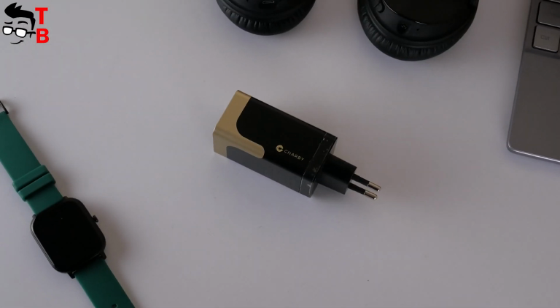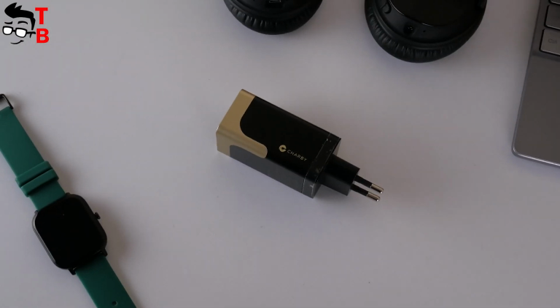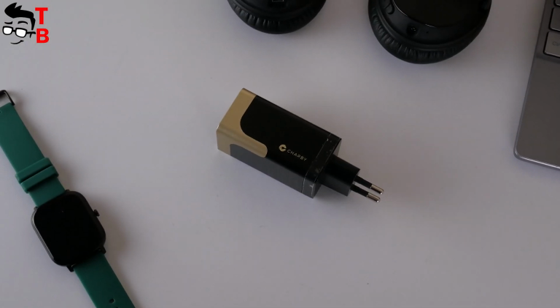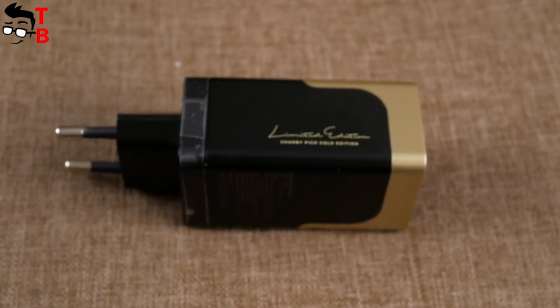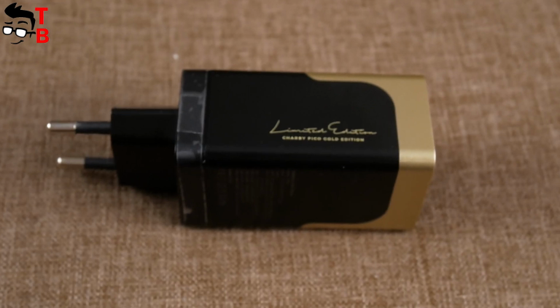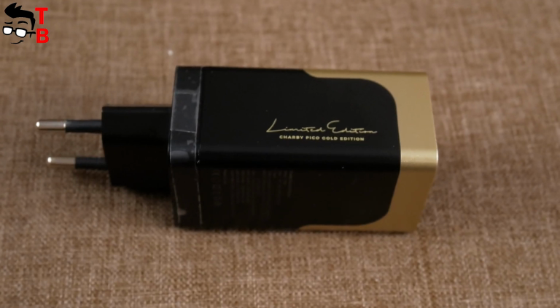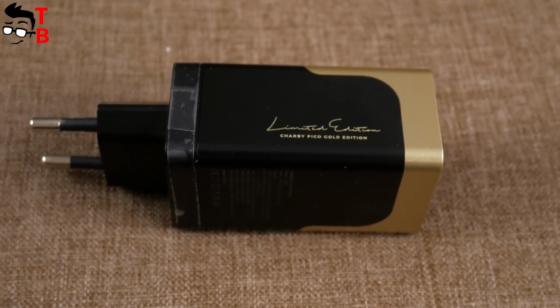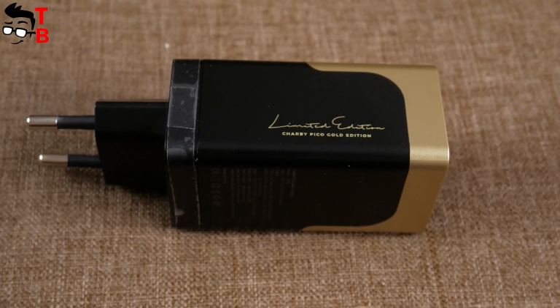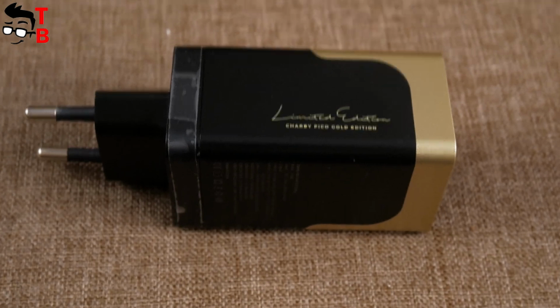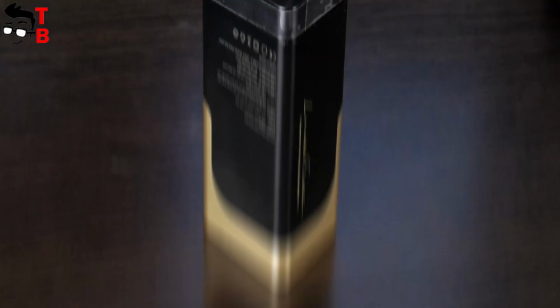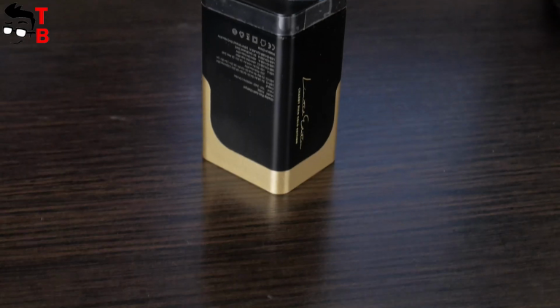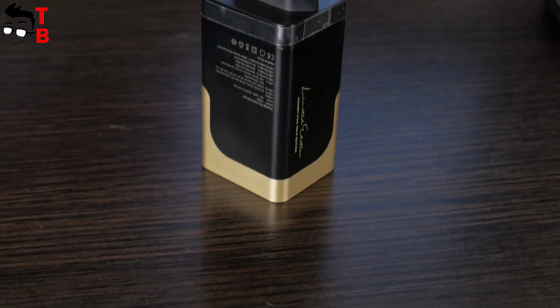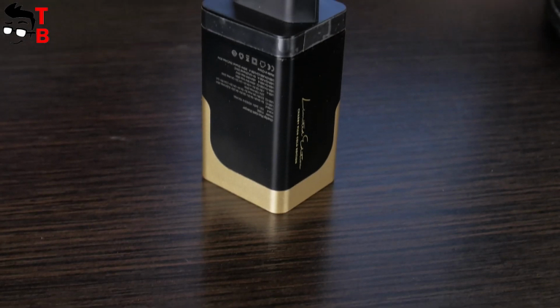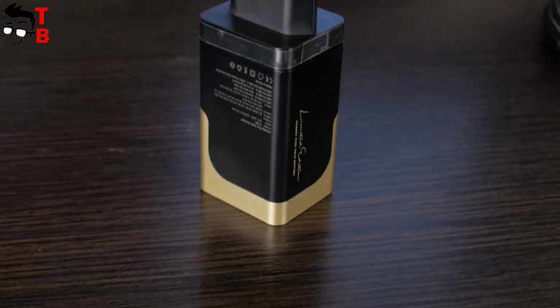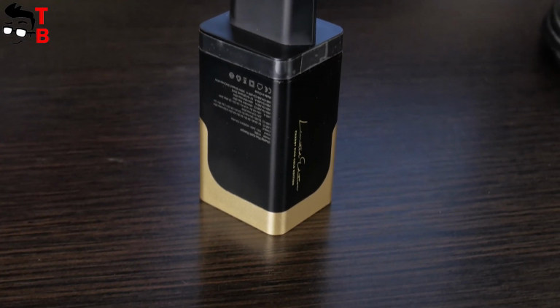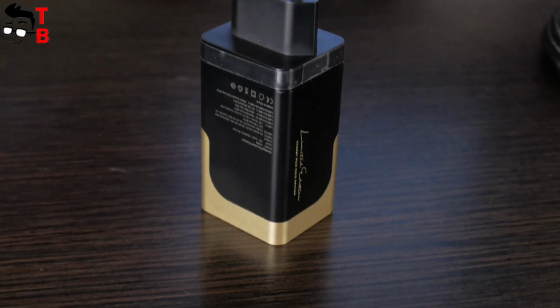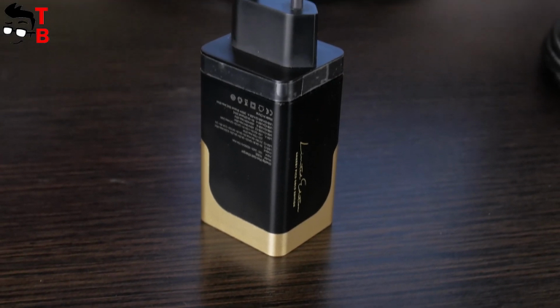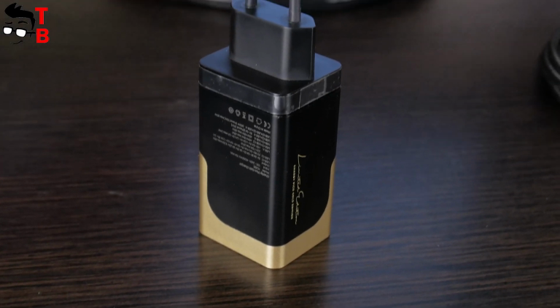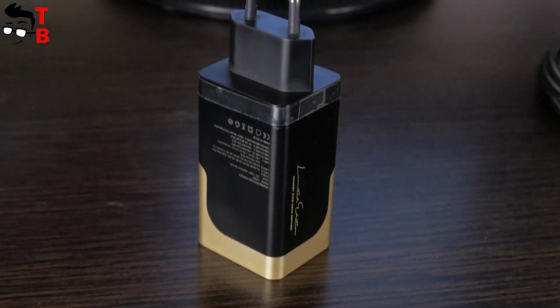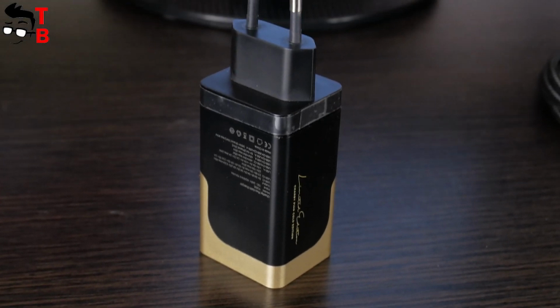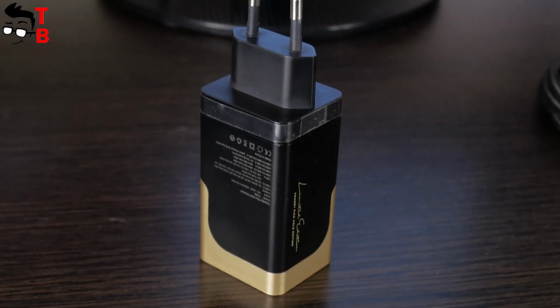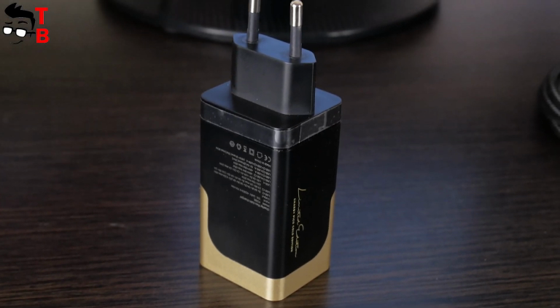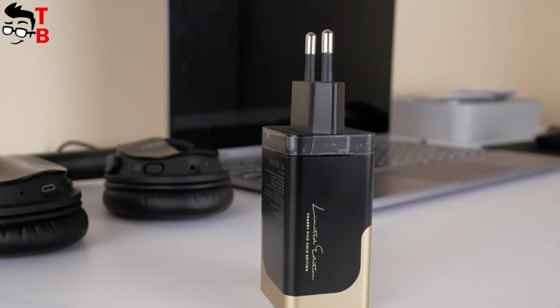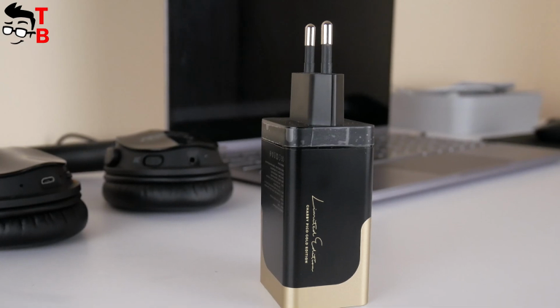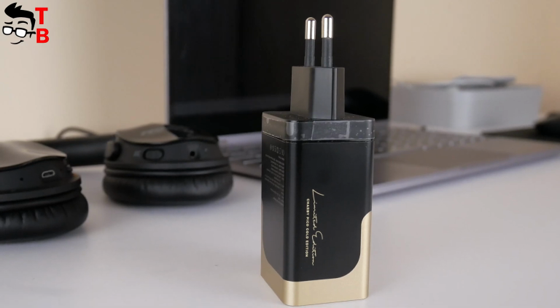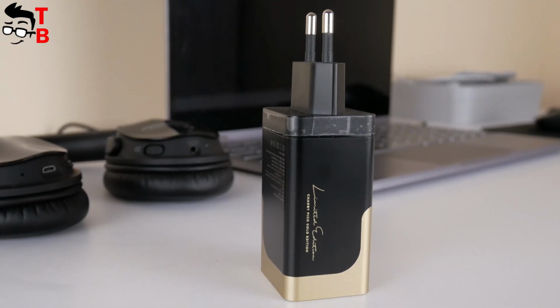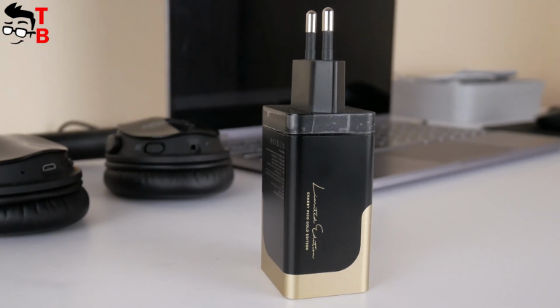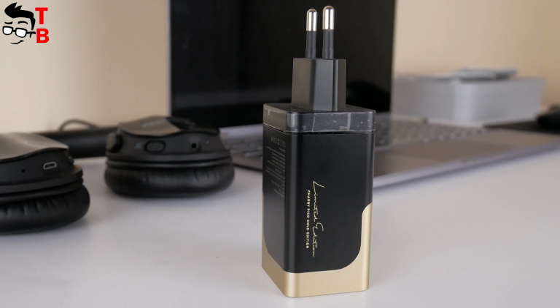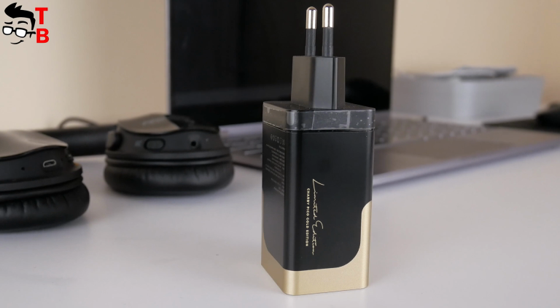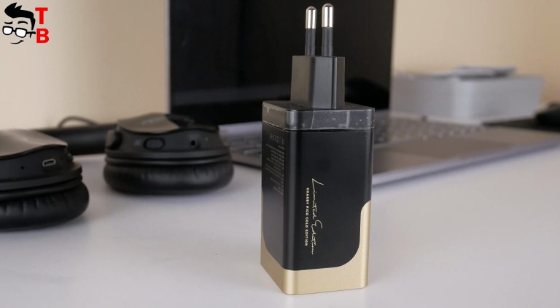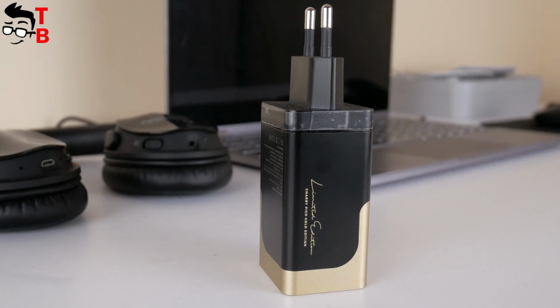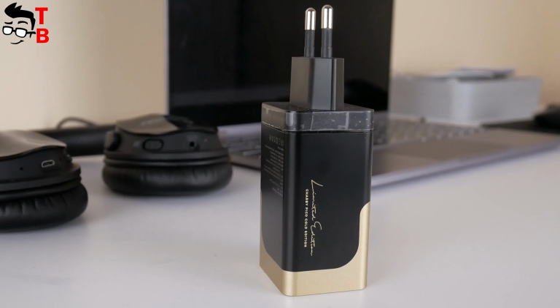Why is this charger so special? Is it better than any other charger for your smartphone, laptop, or other device? Let's find out!